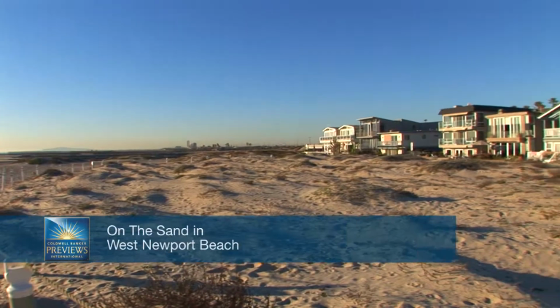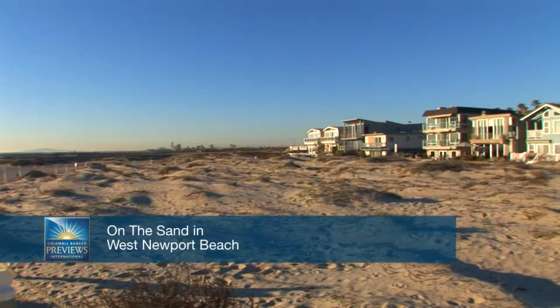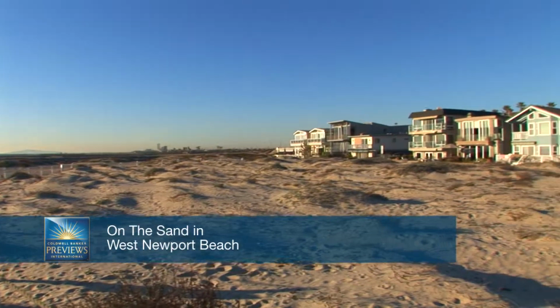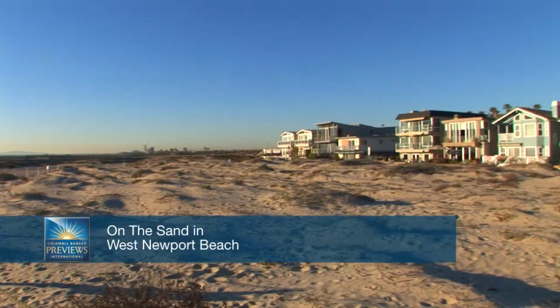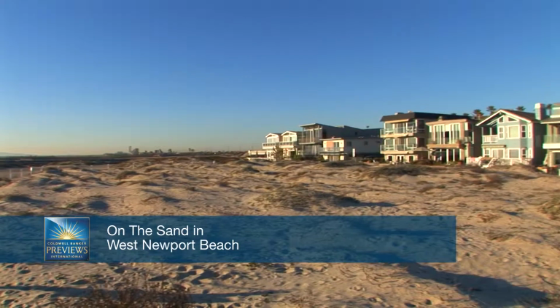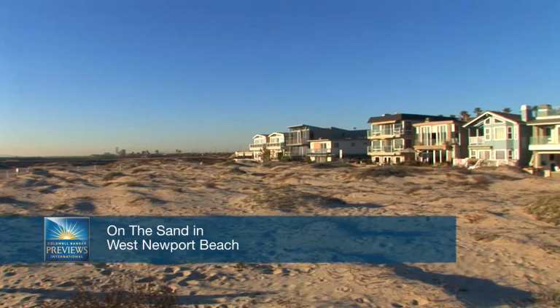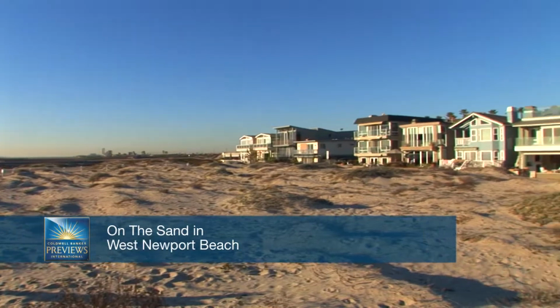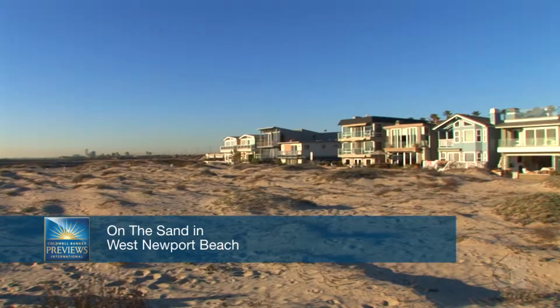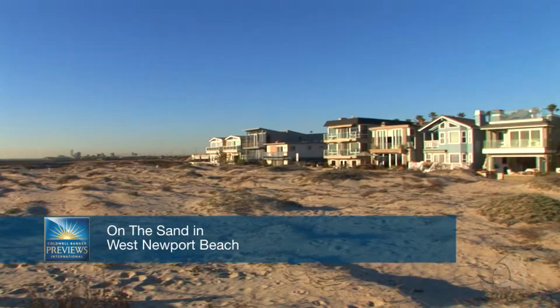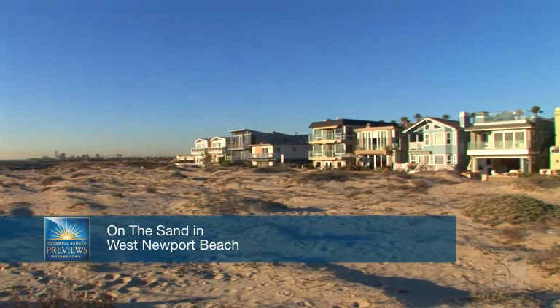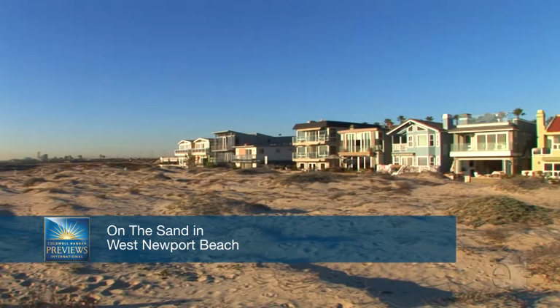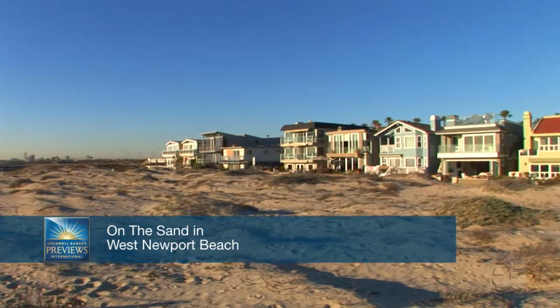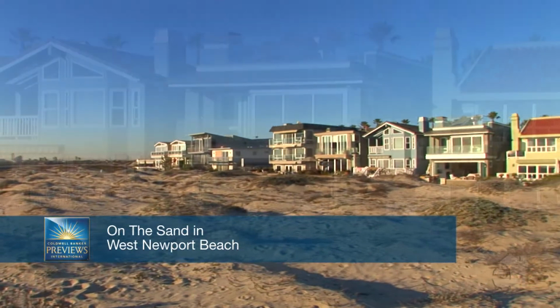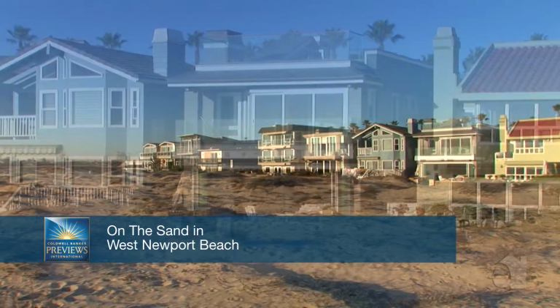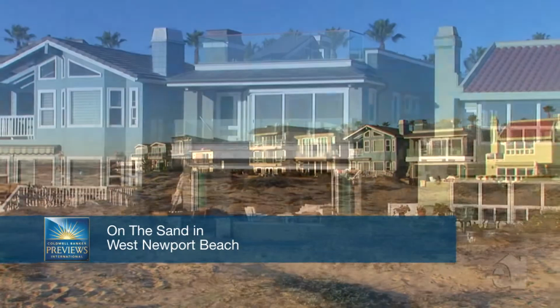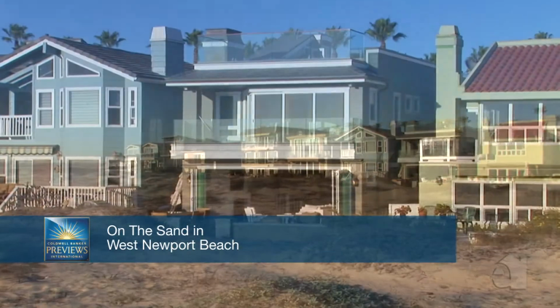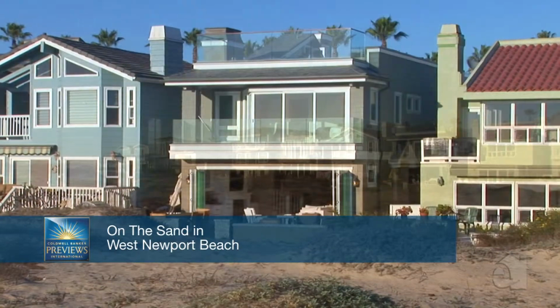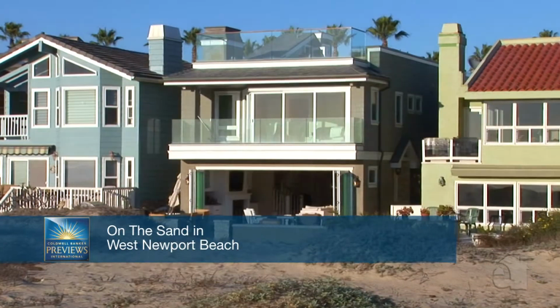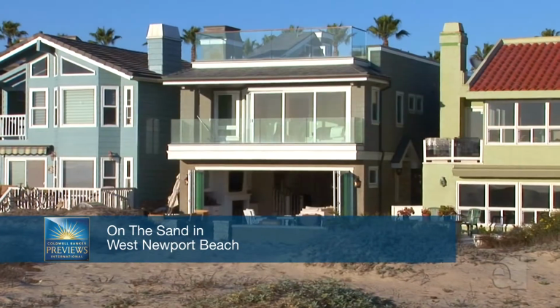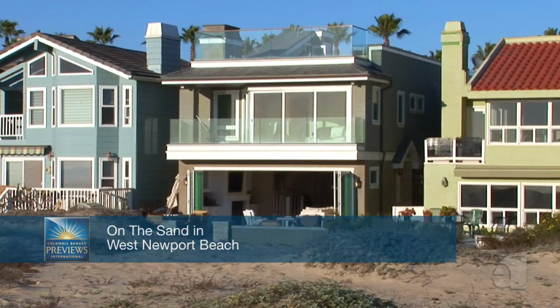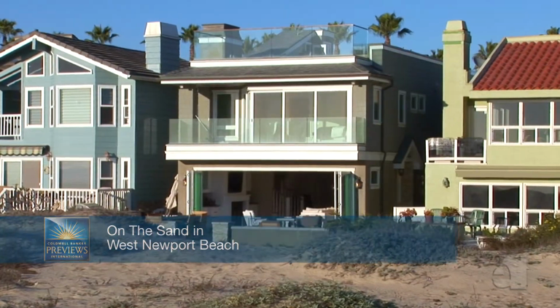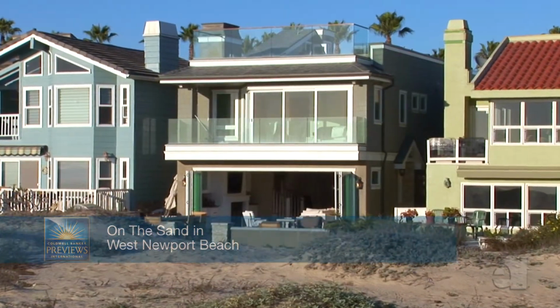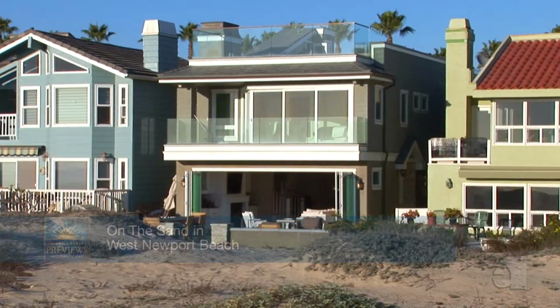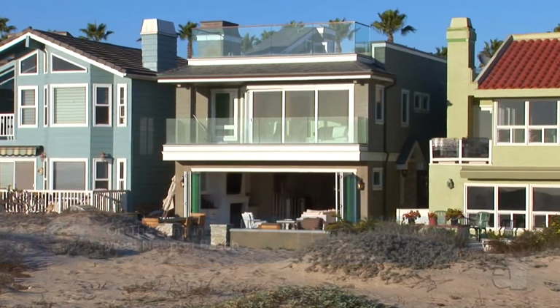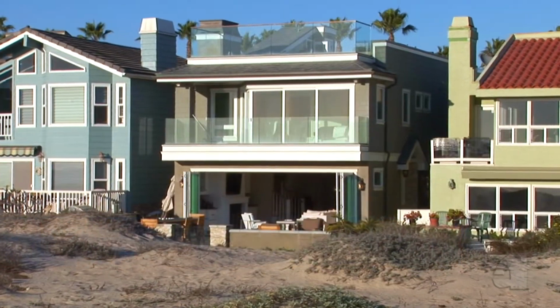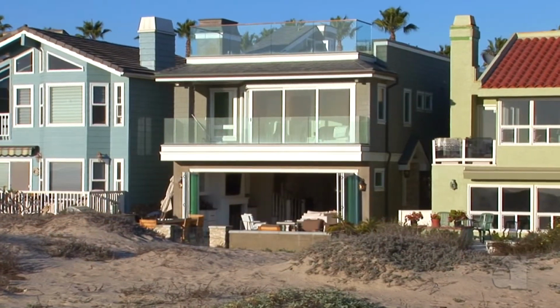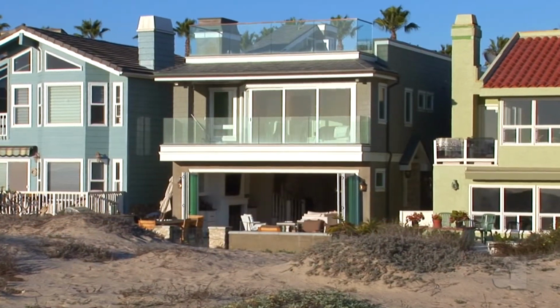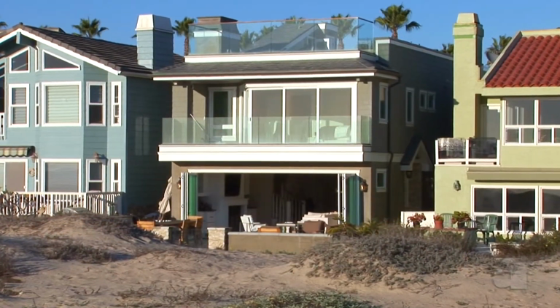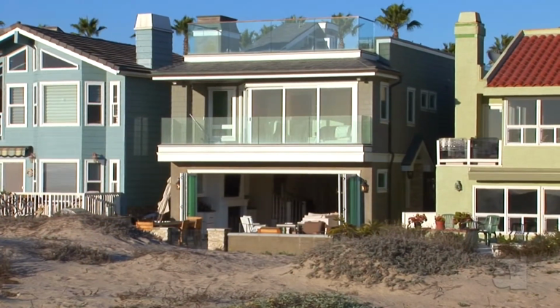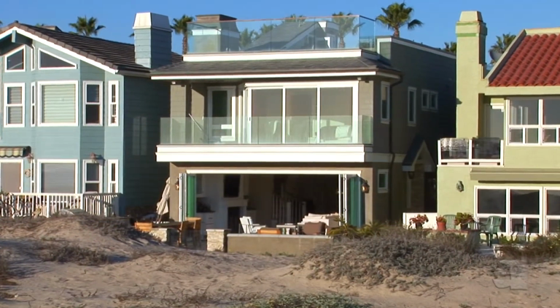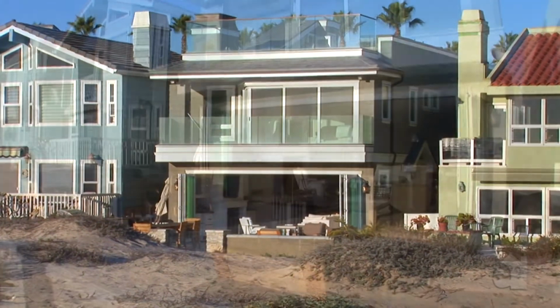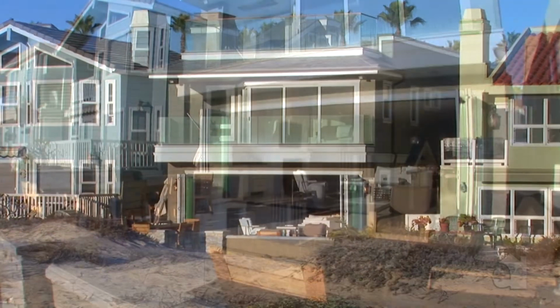The design, beauty and quality captured in this captivating Cape Cod are unrivalled.